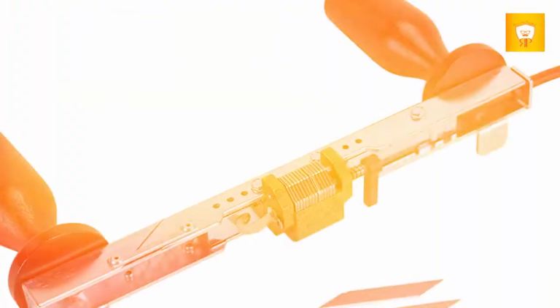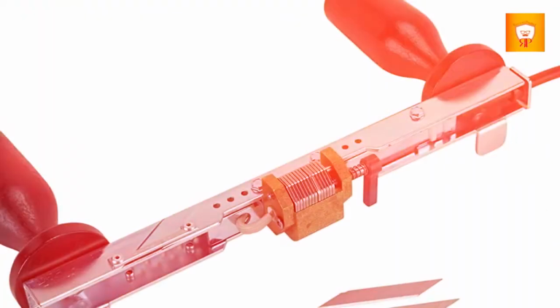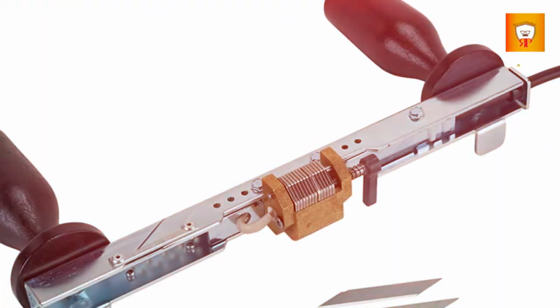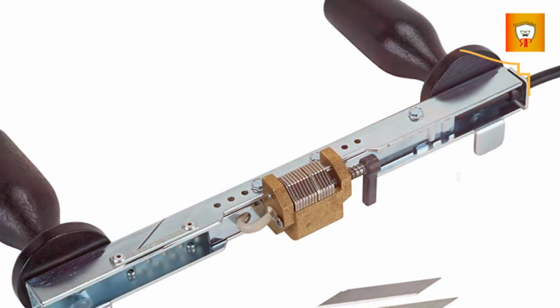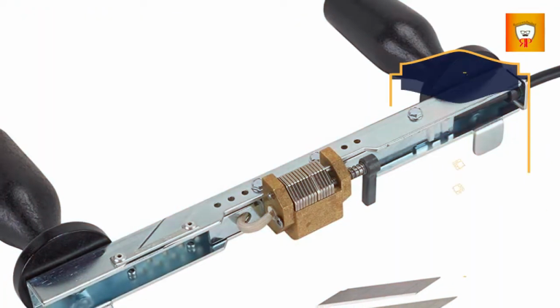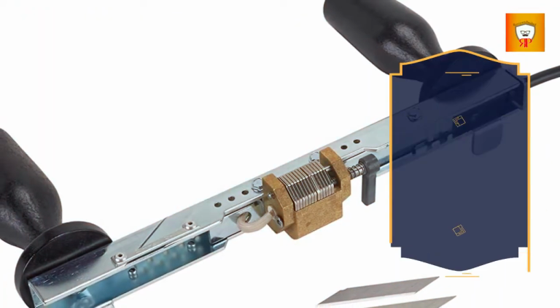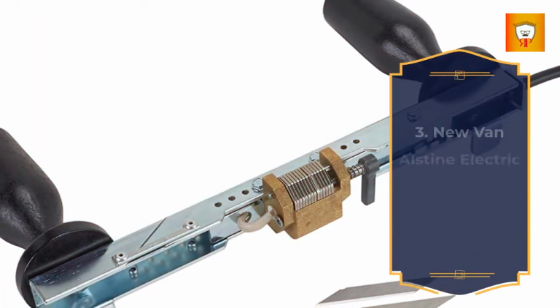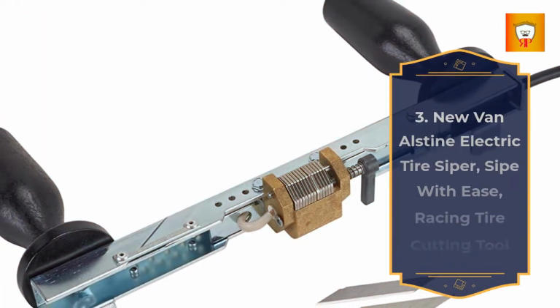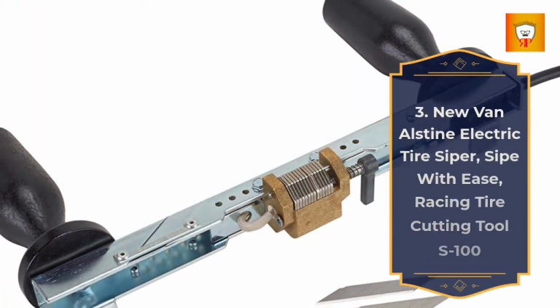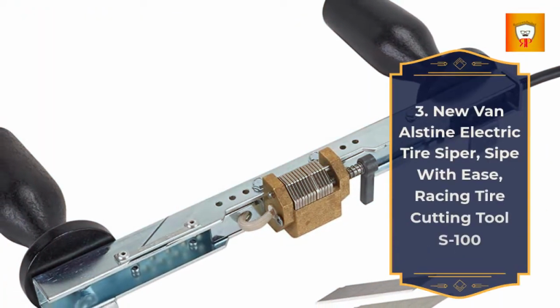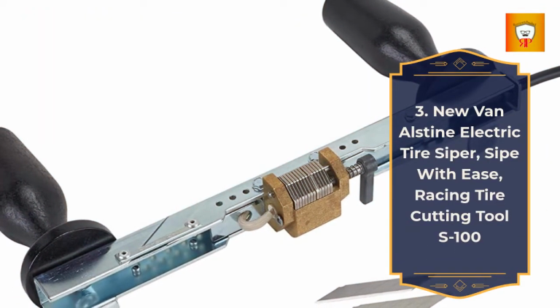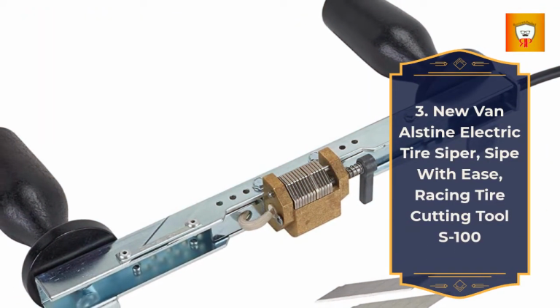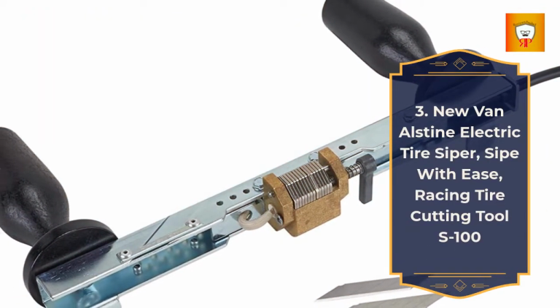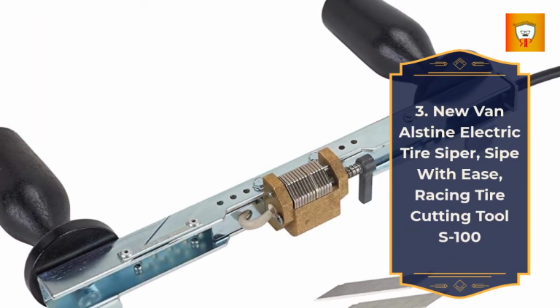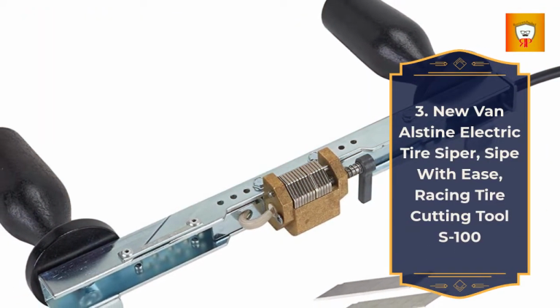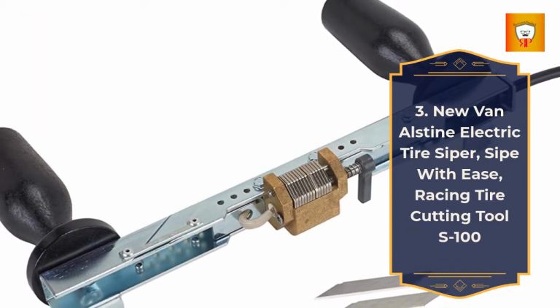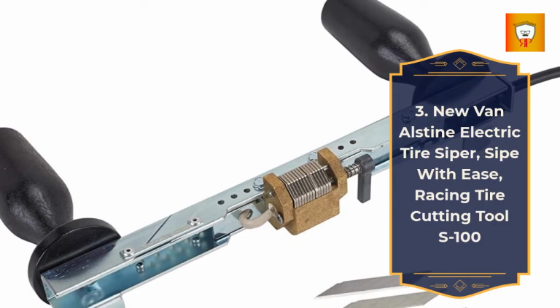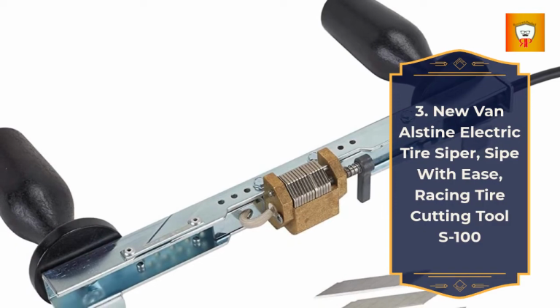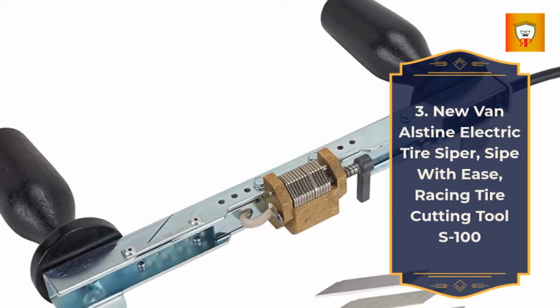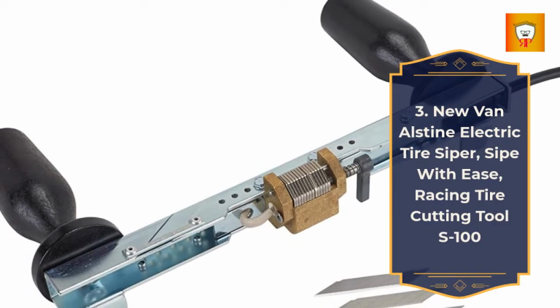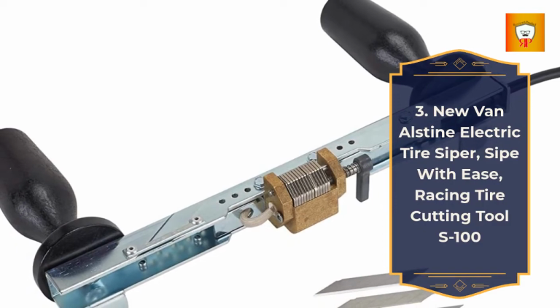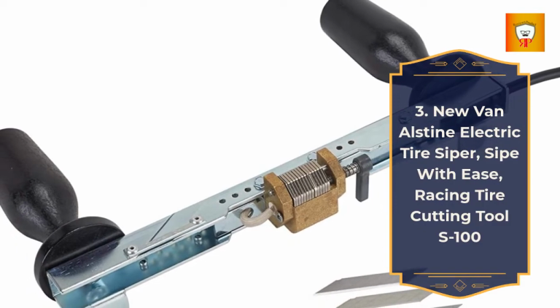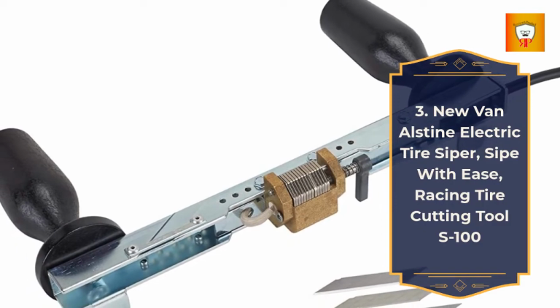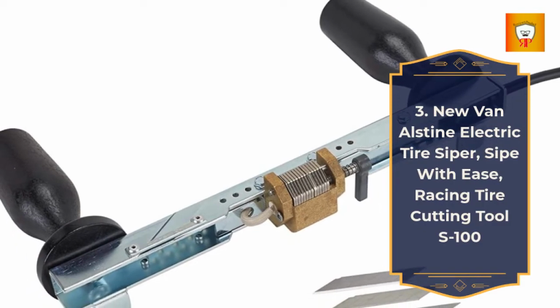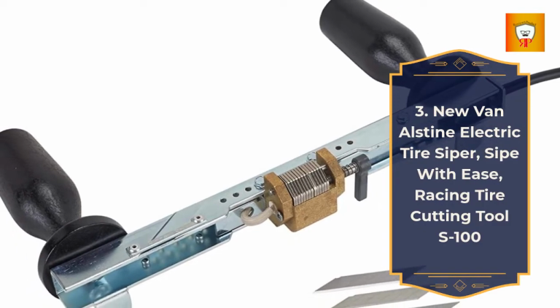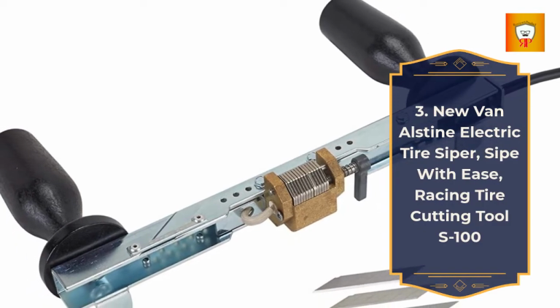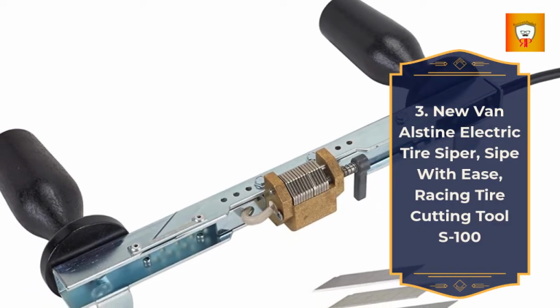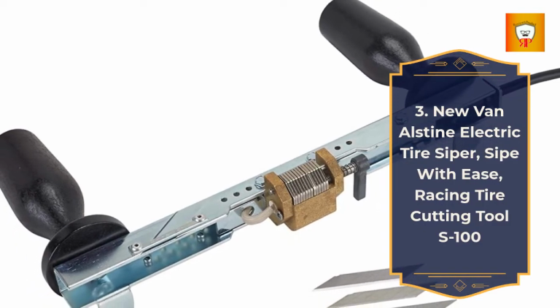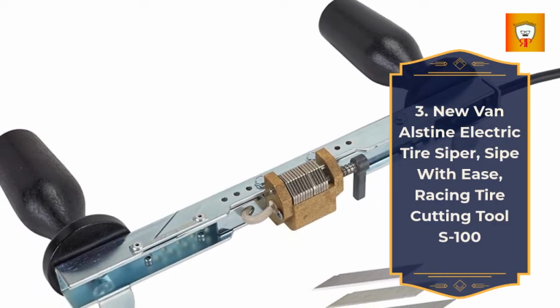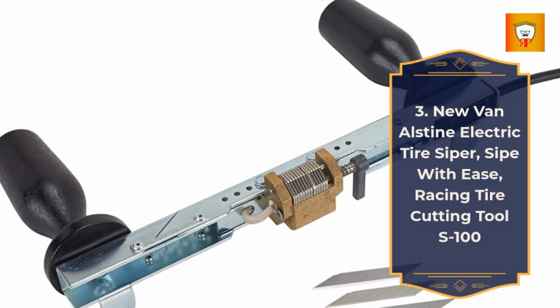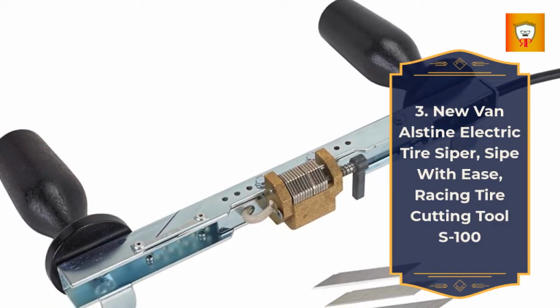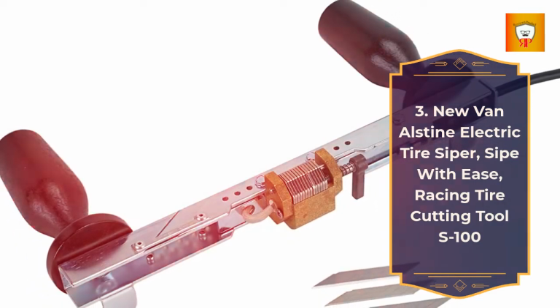3. New Van Alston Electric Tire Cypher, Cyphe with Ease, Racing Tire Cutting Tool S100.